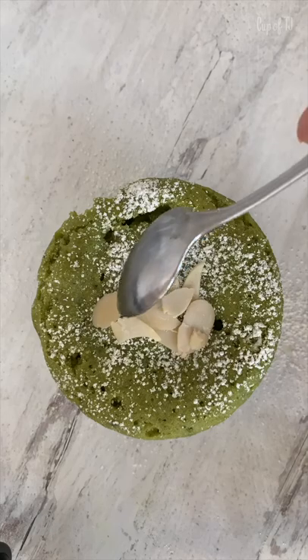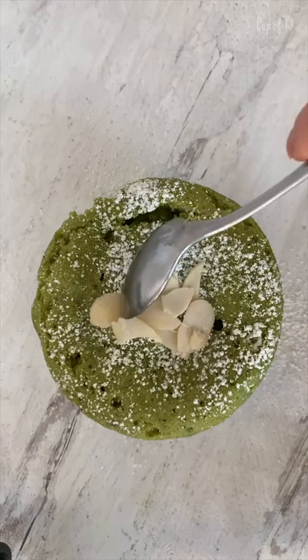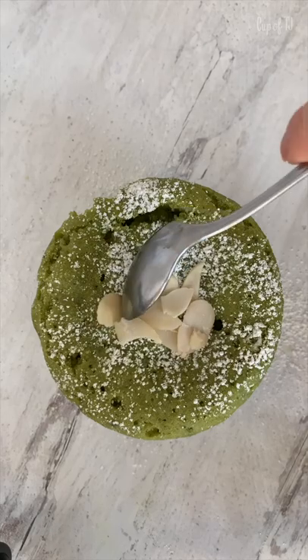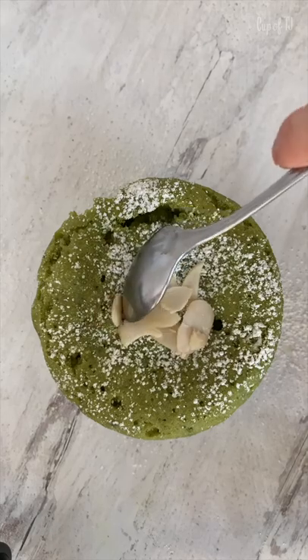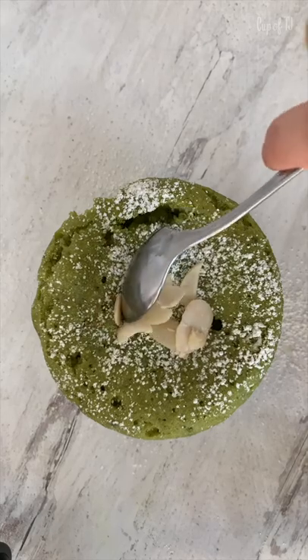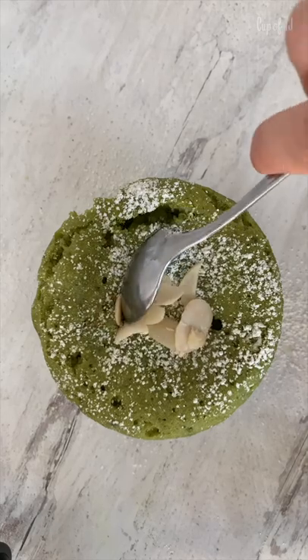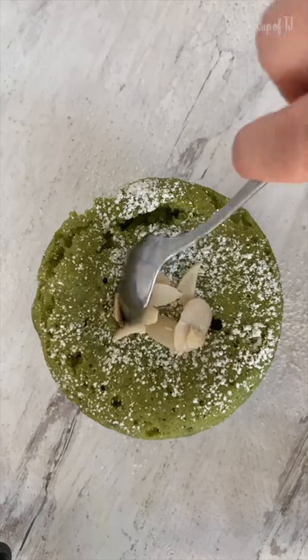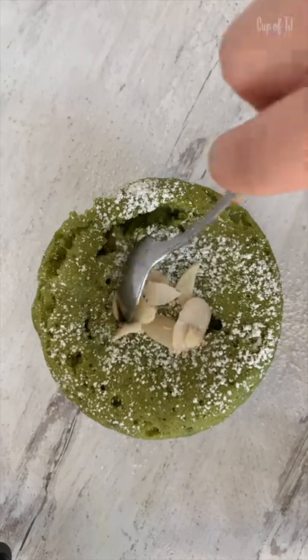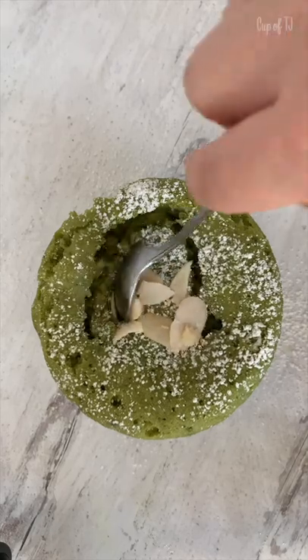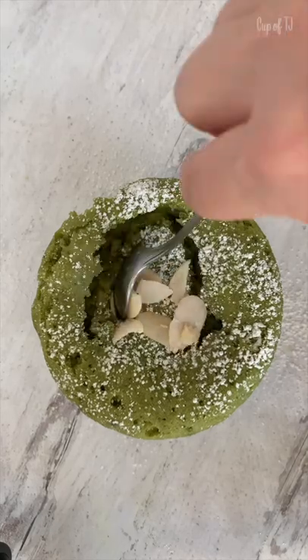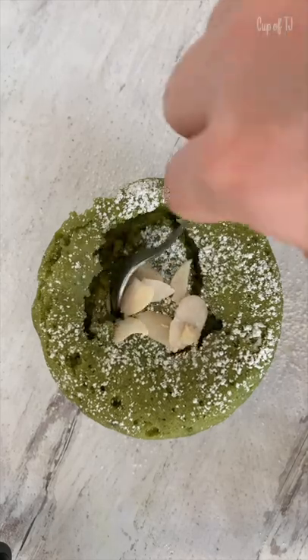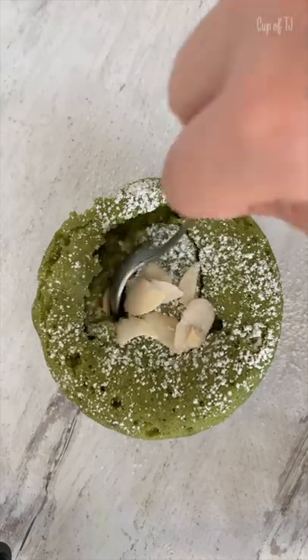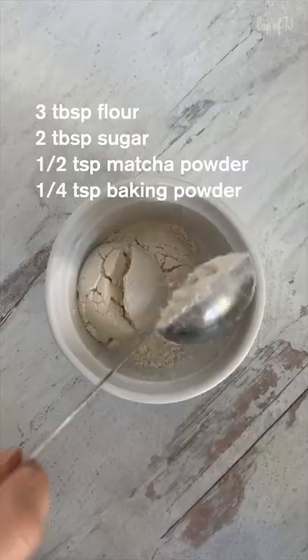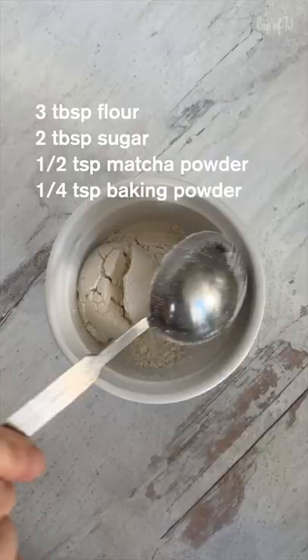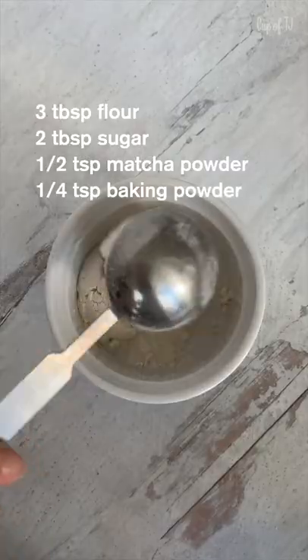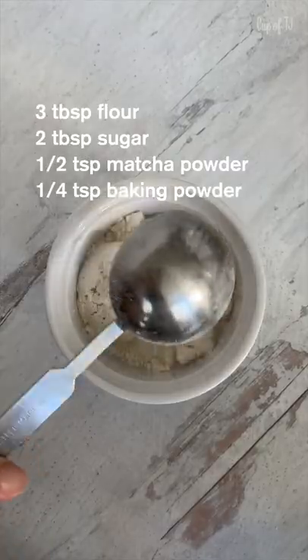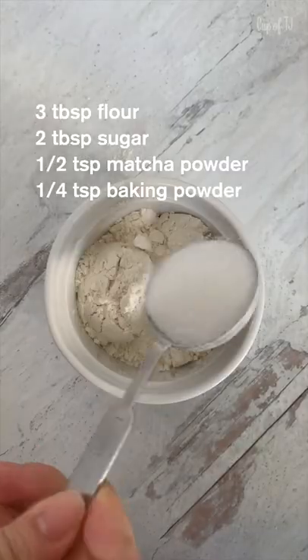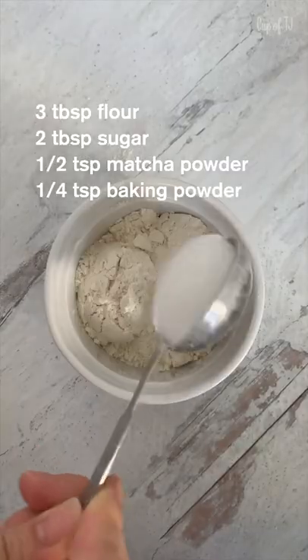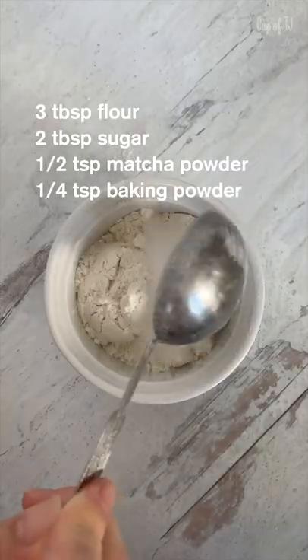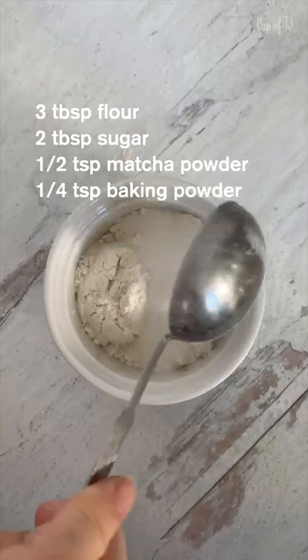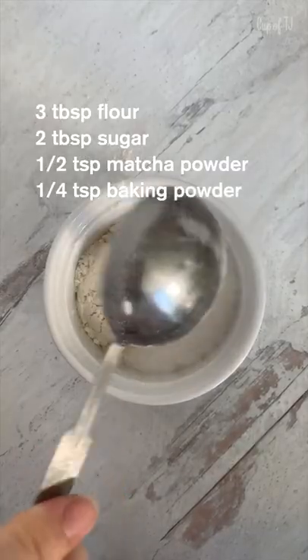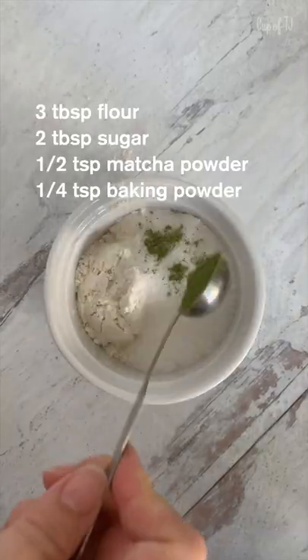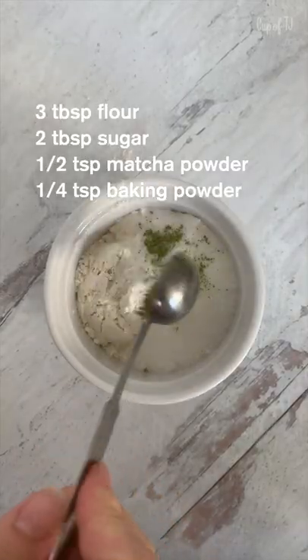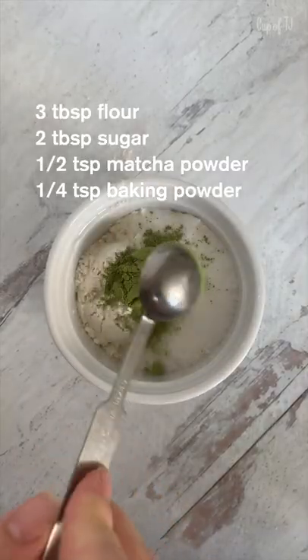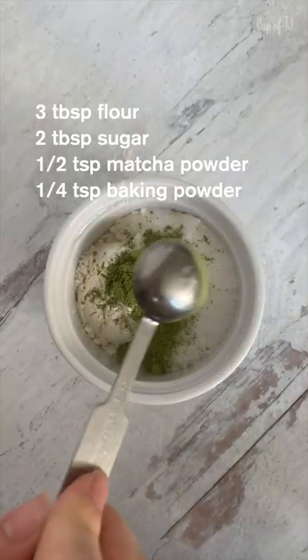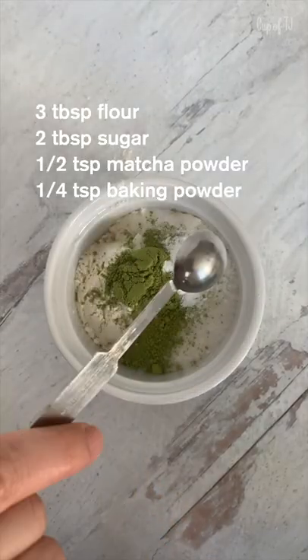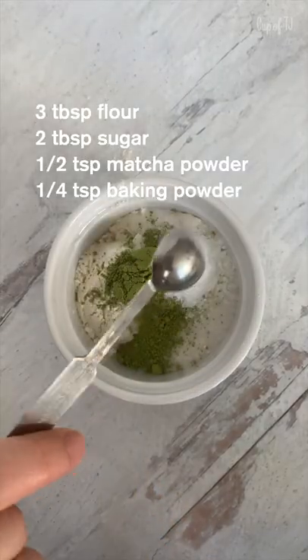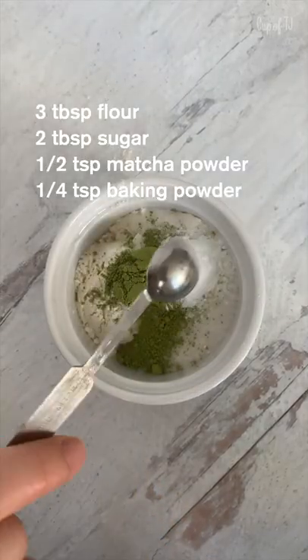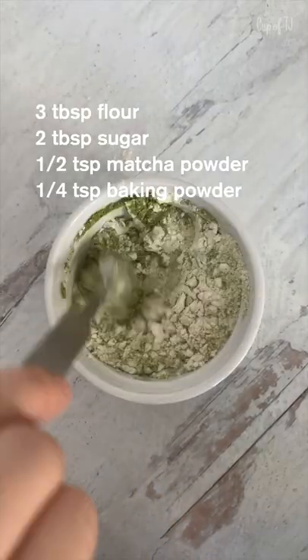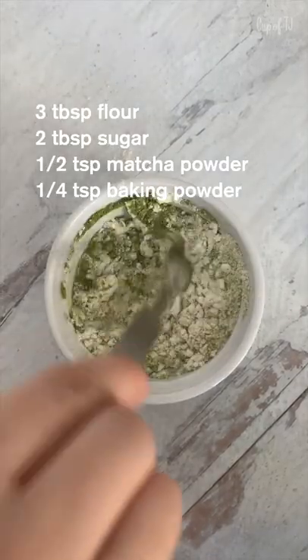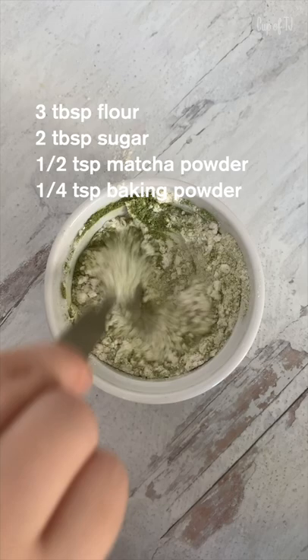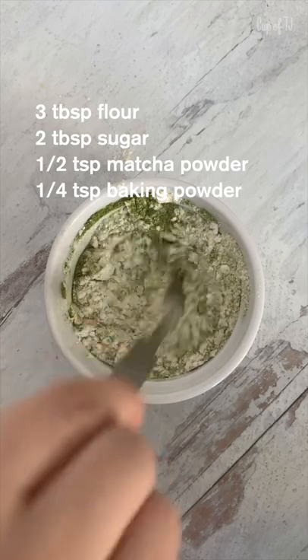Let's make matcha mug cake. Add in flour, sugar, matcha powder, baking powder, and mix it together.